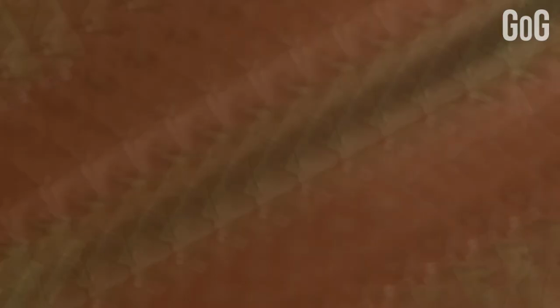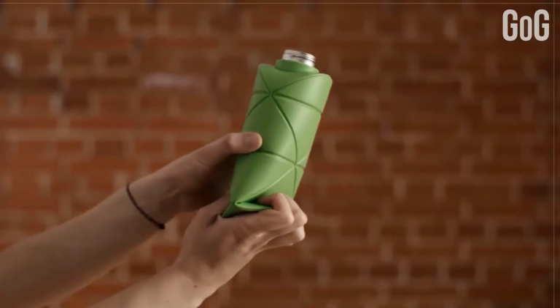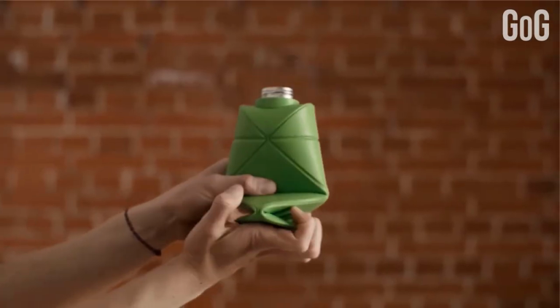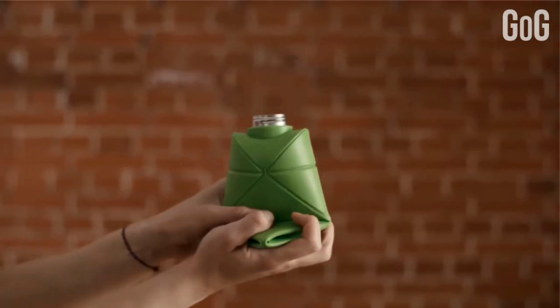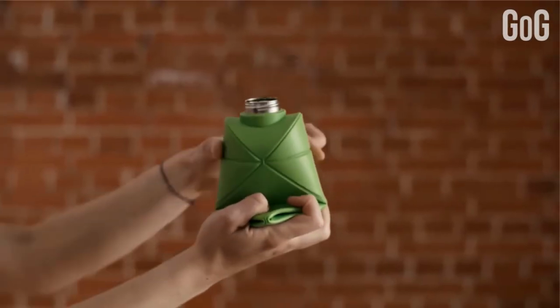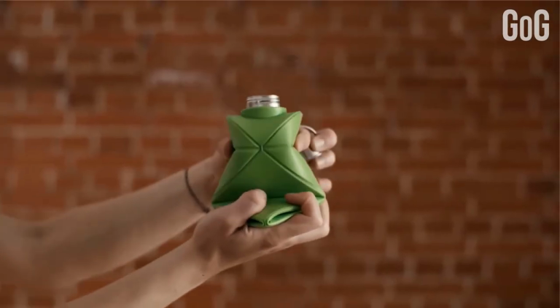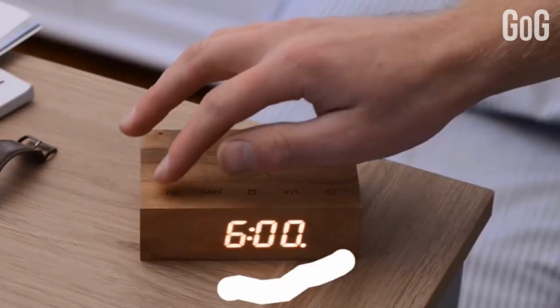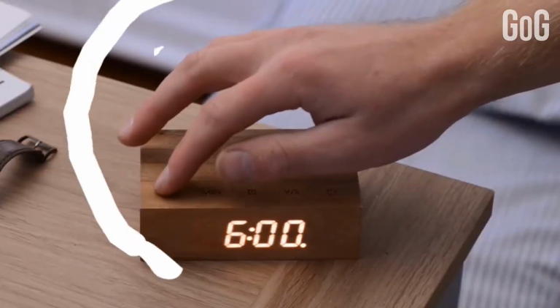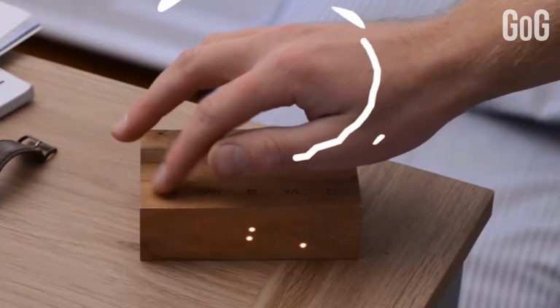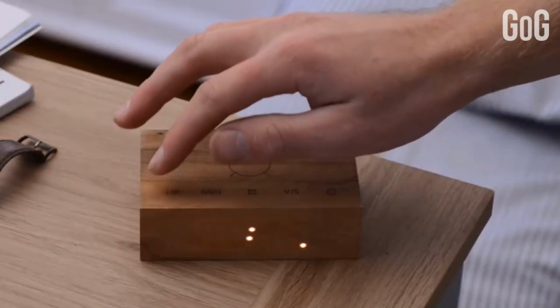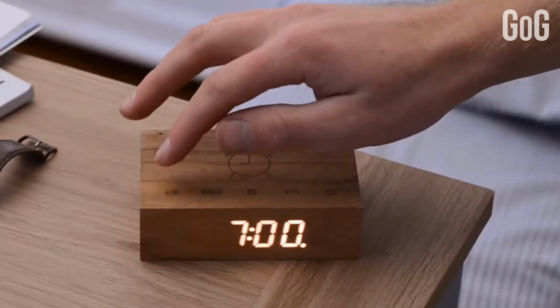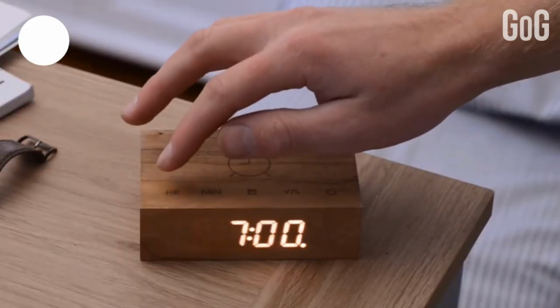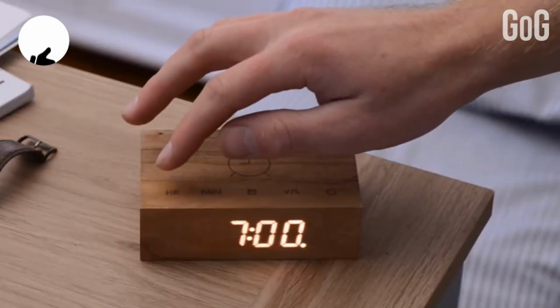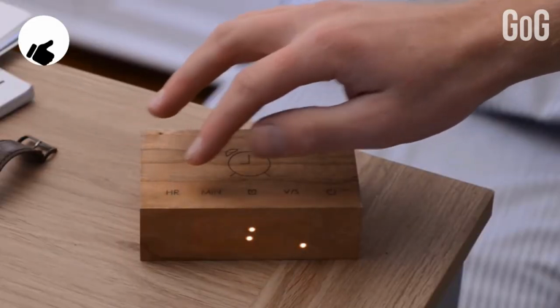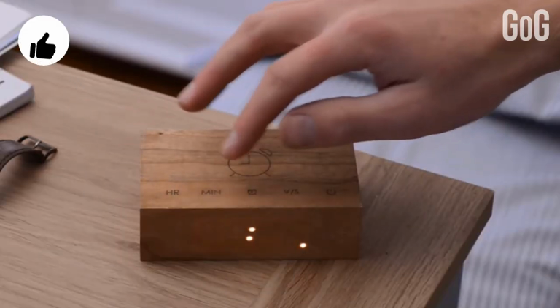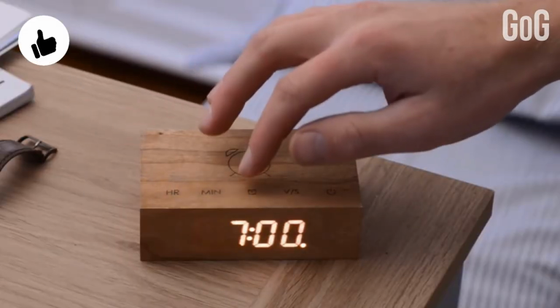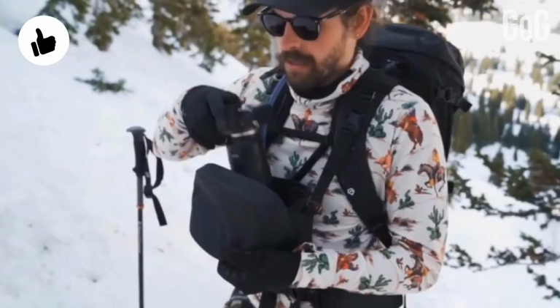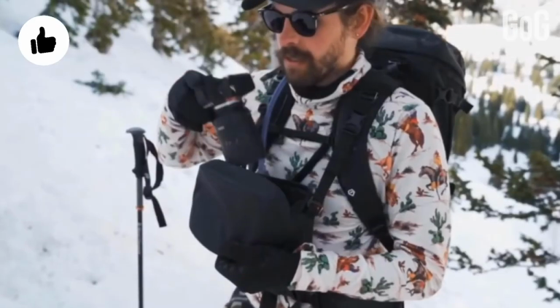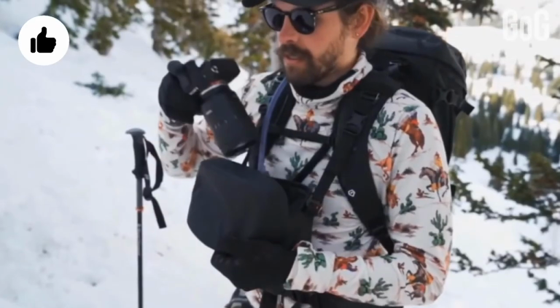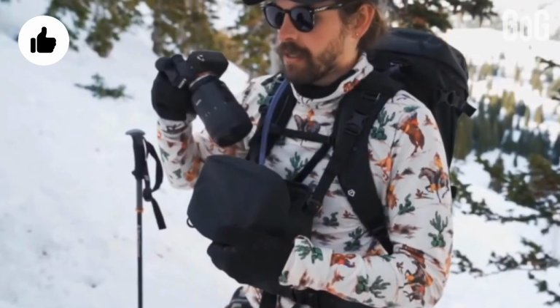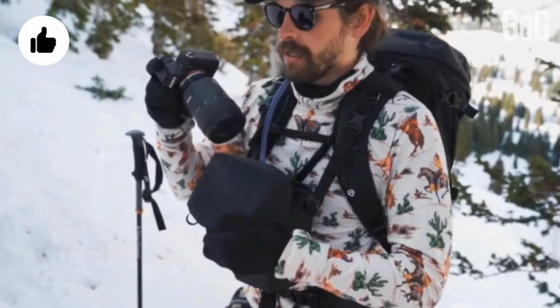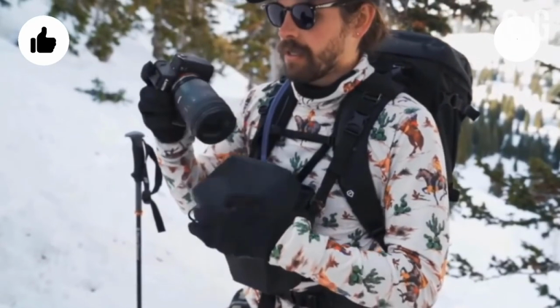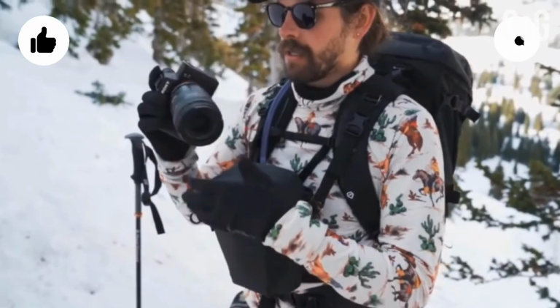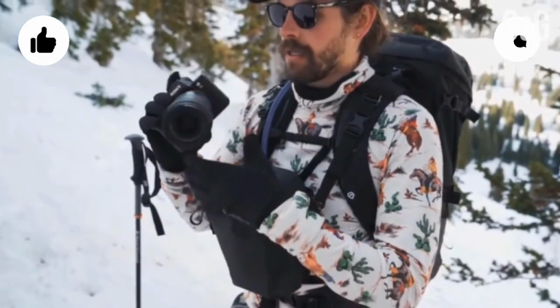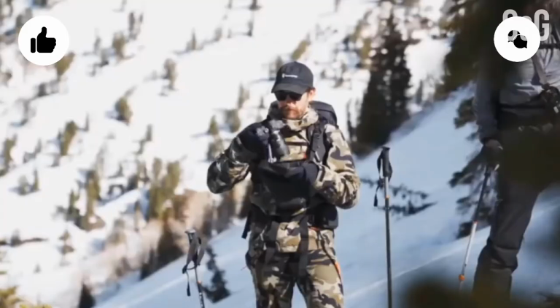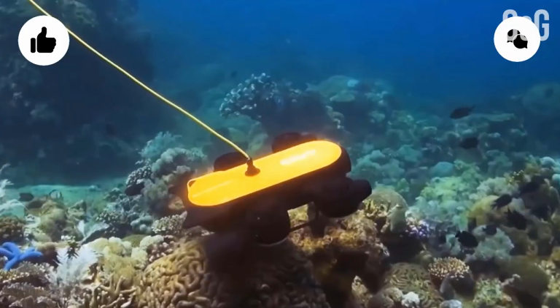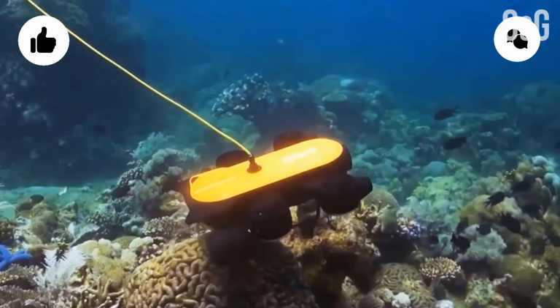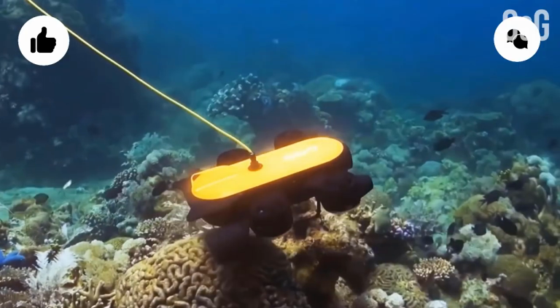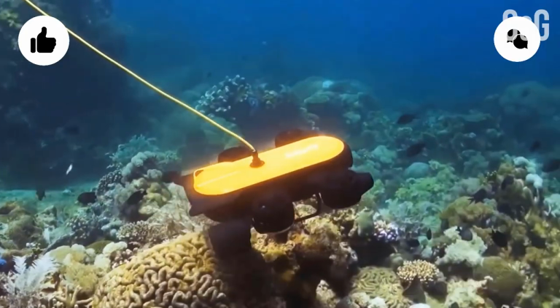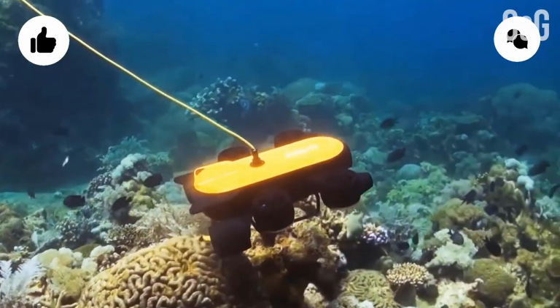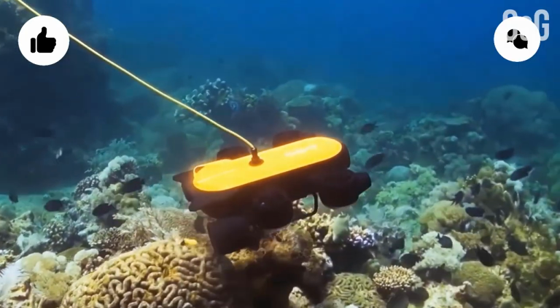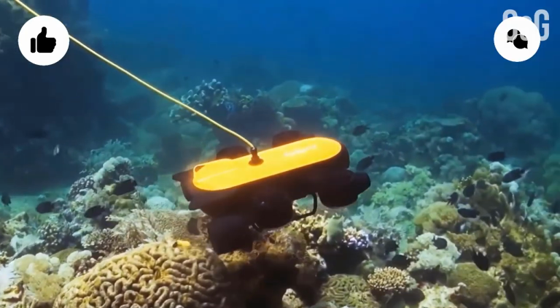Here's everything about these gadgets. Hope you all liked the video. You can drop your suggestions and views below in the comment section.